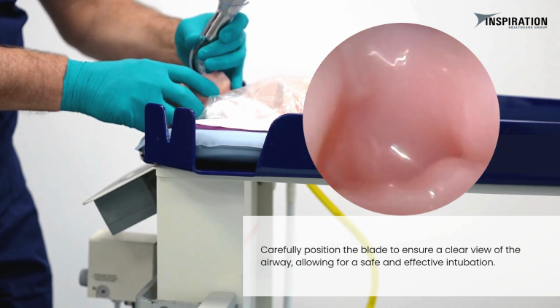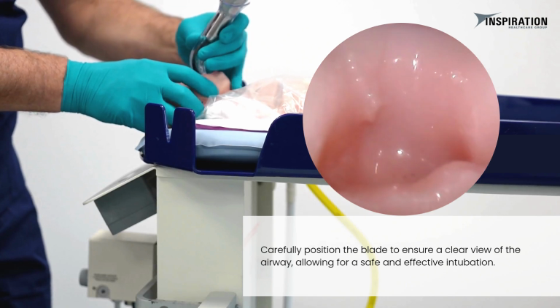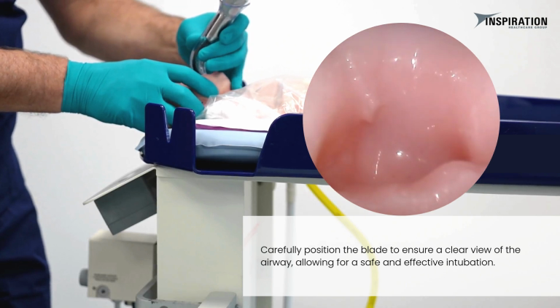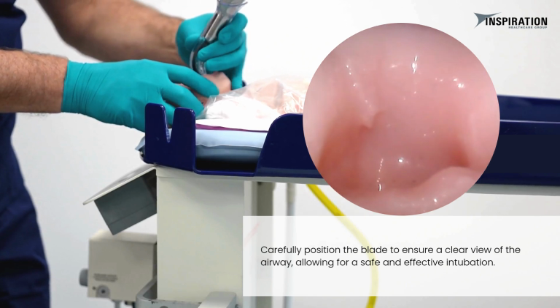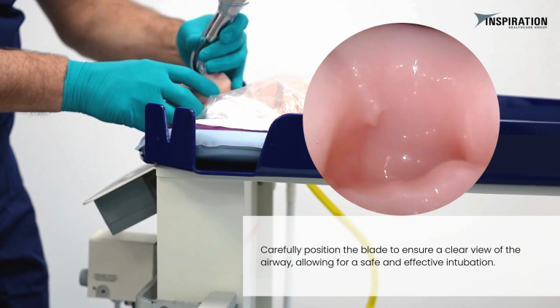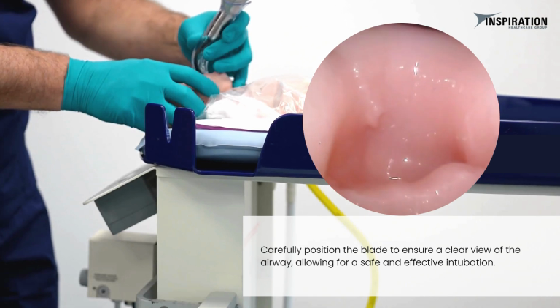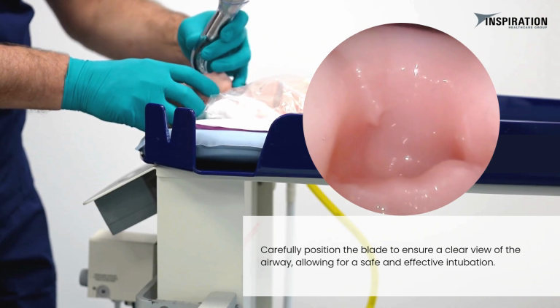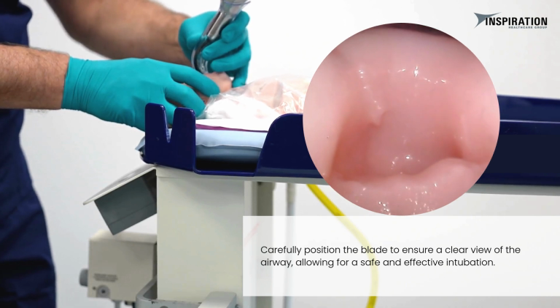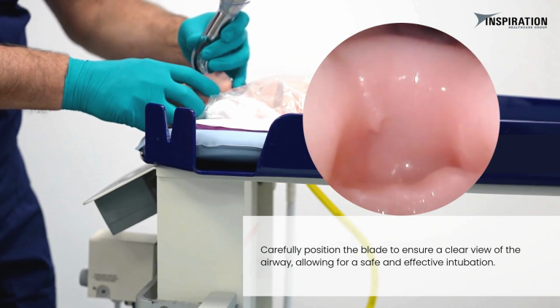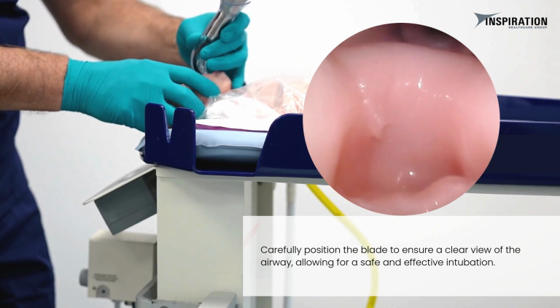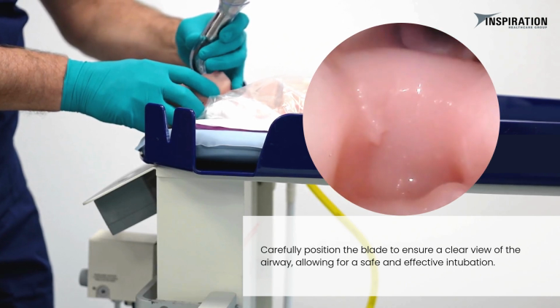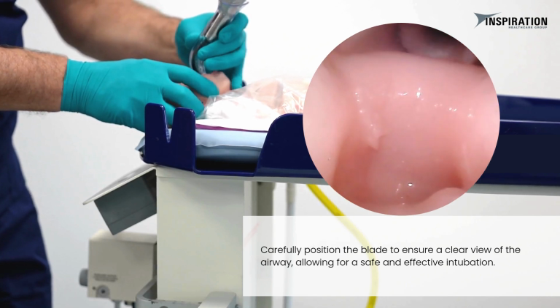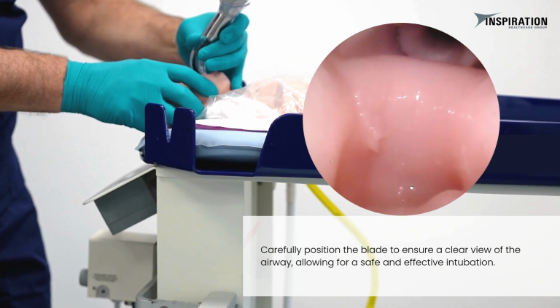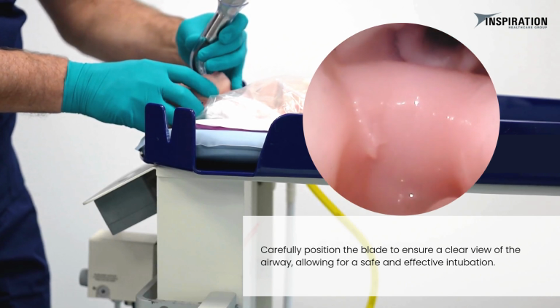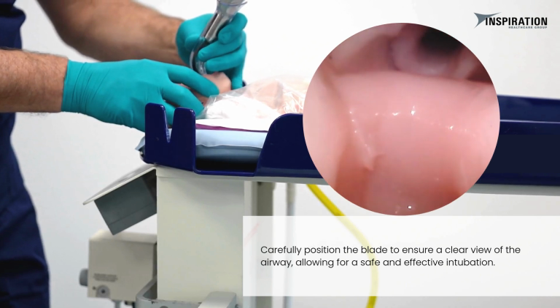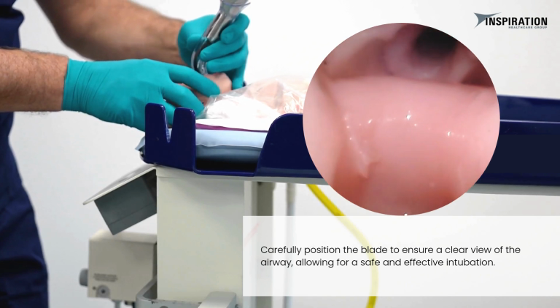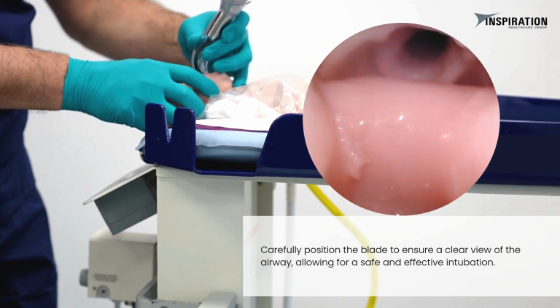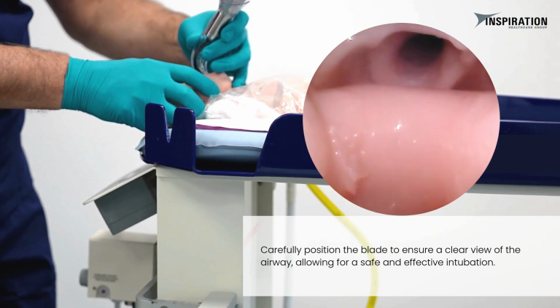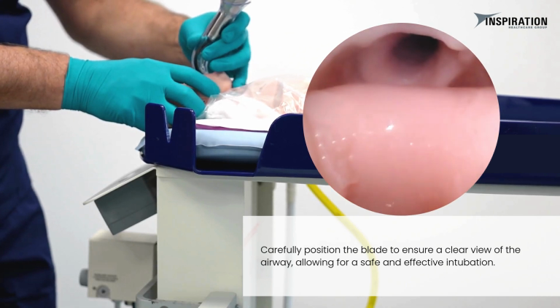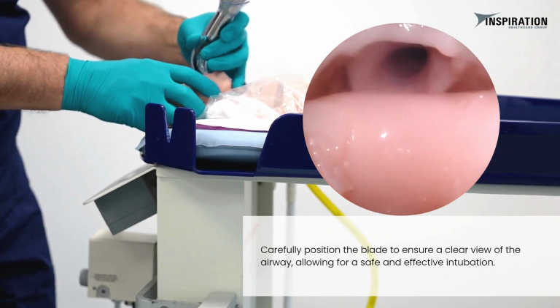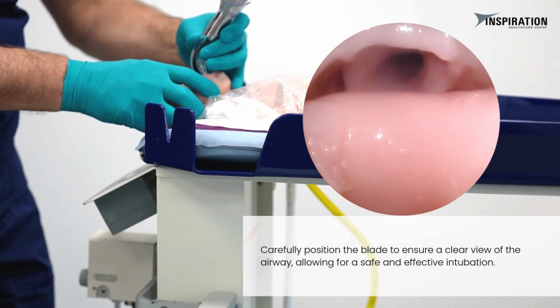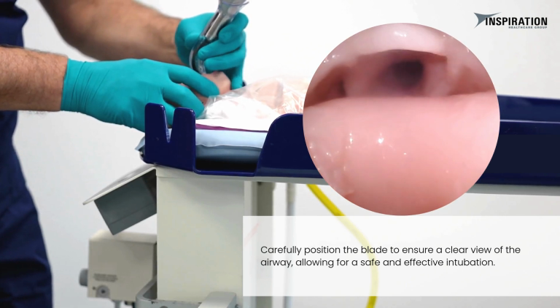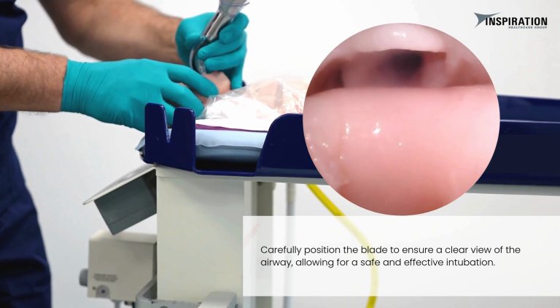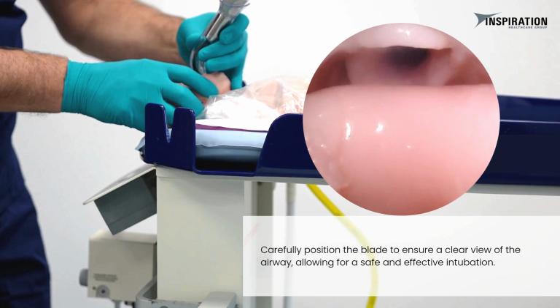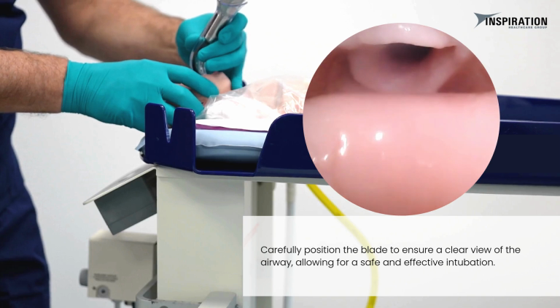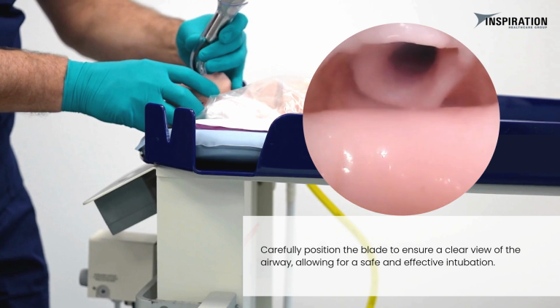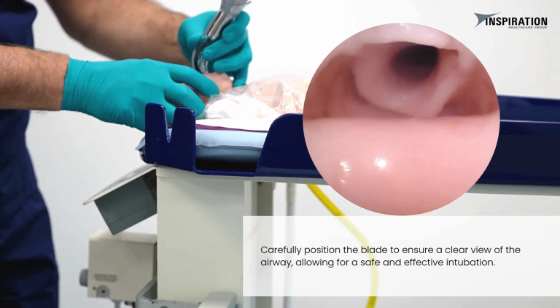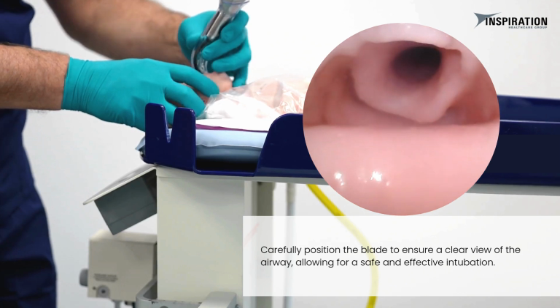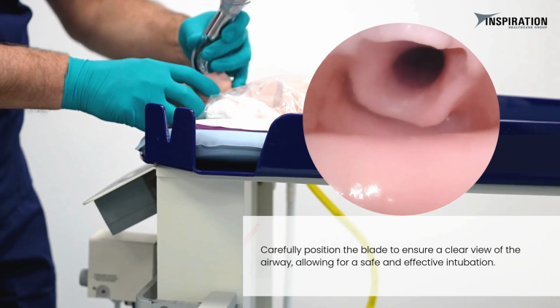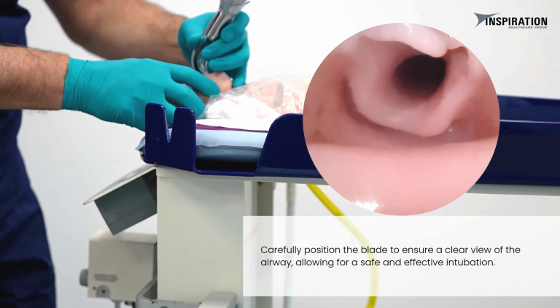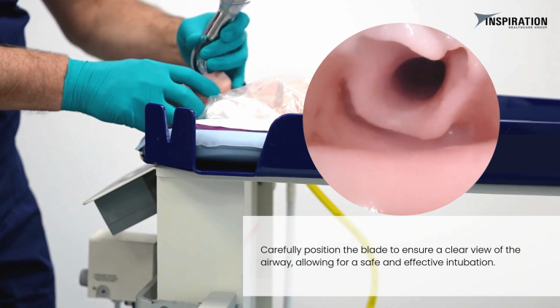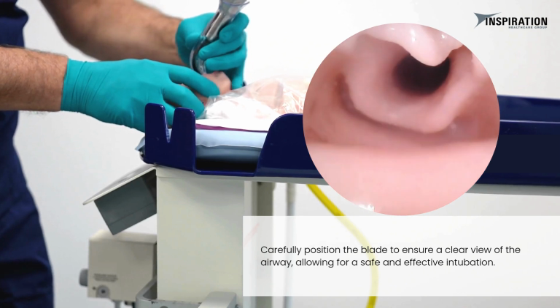Carefully position the blade to ensure a clear view of the airway, allowing for a safe and effective intubation.